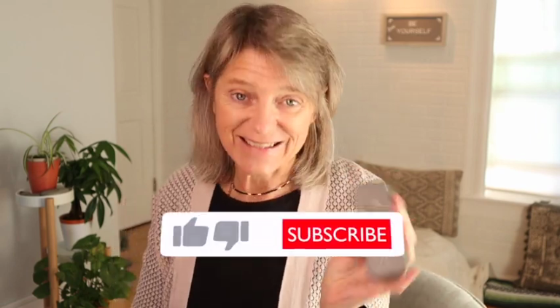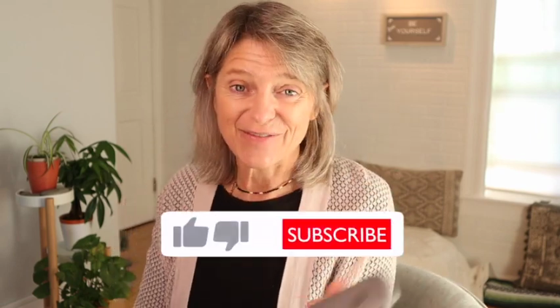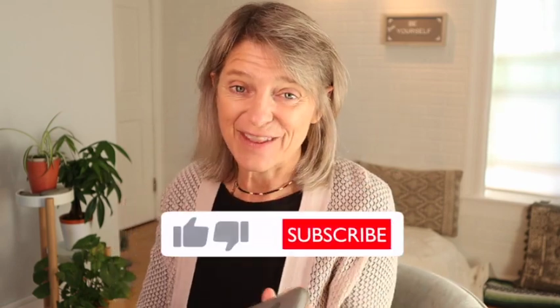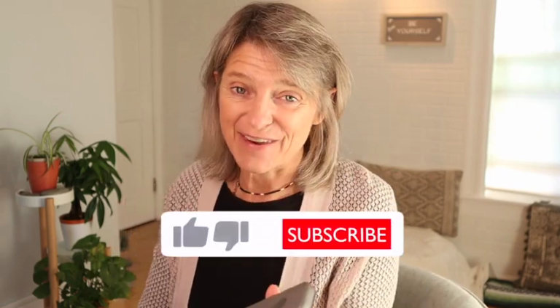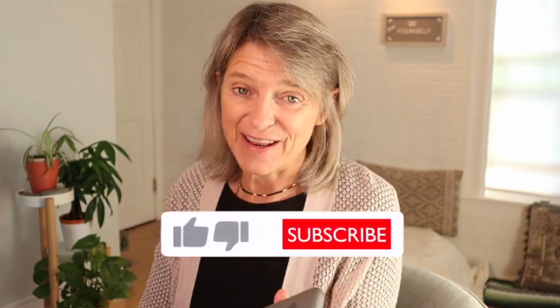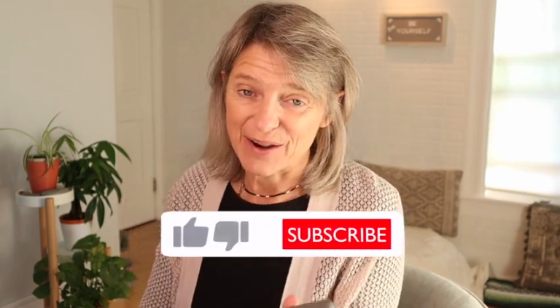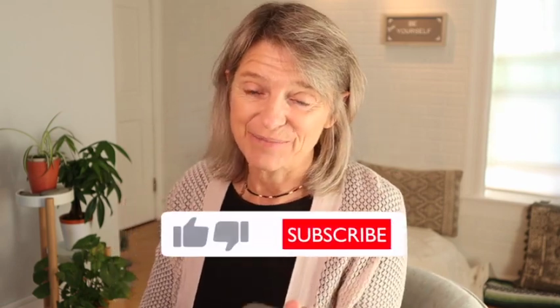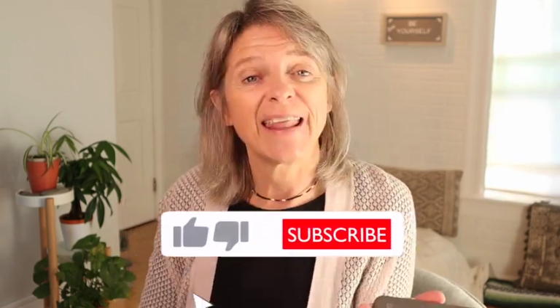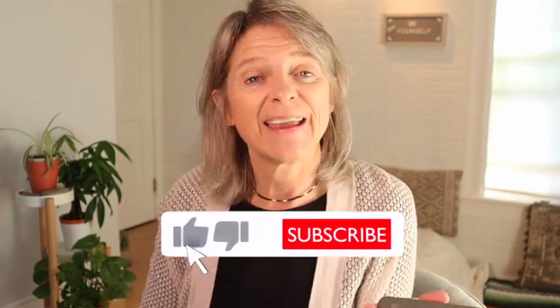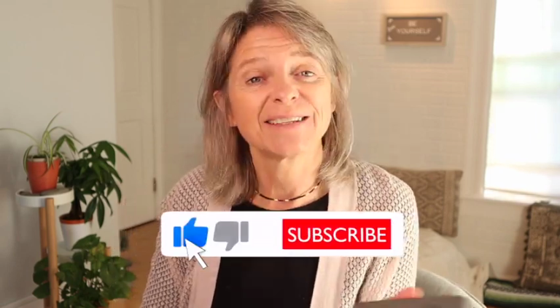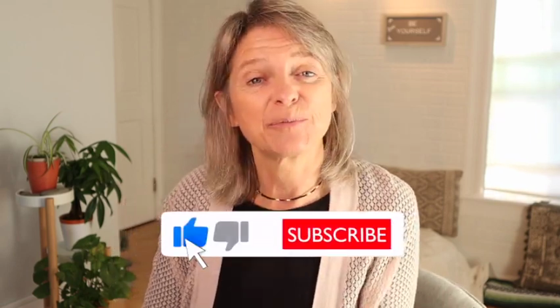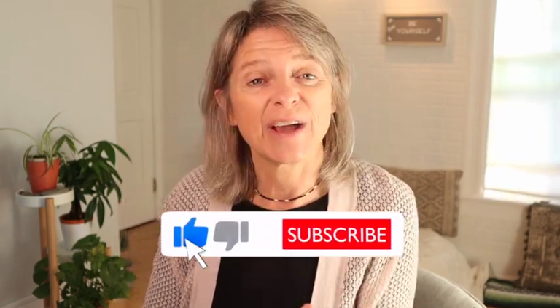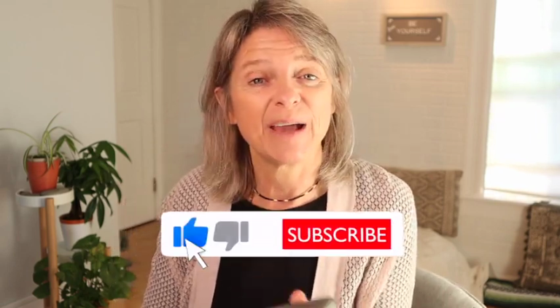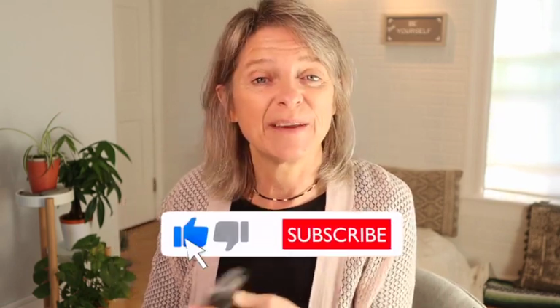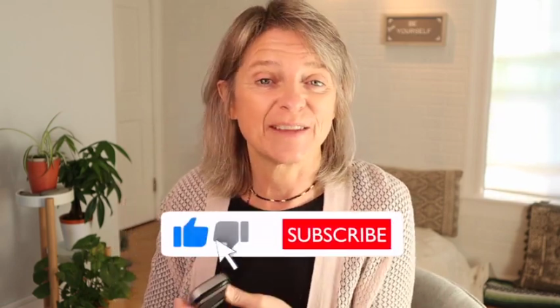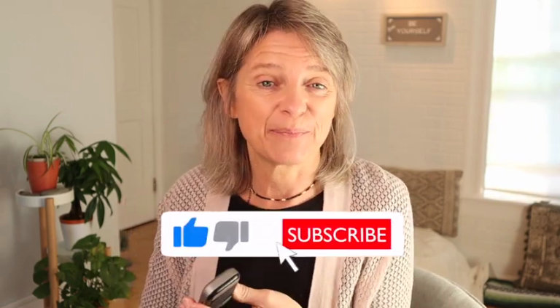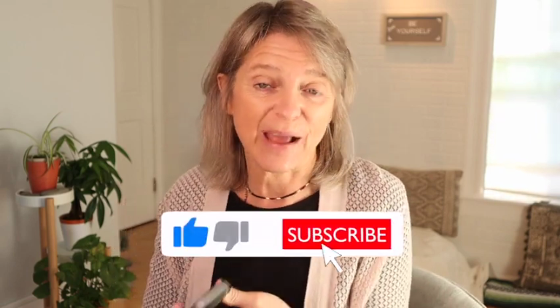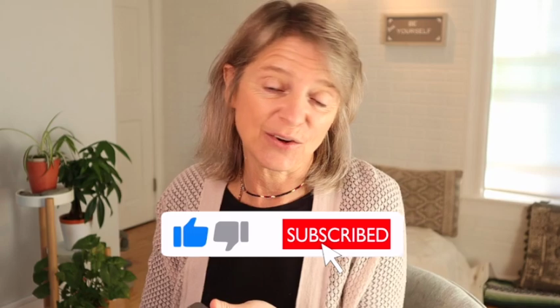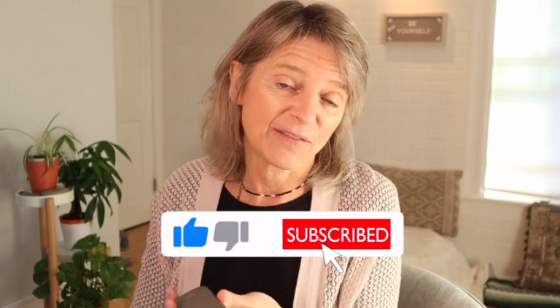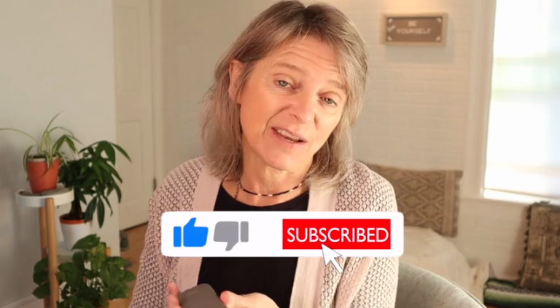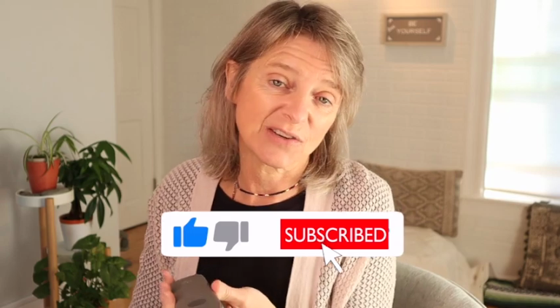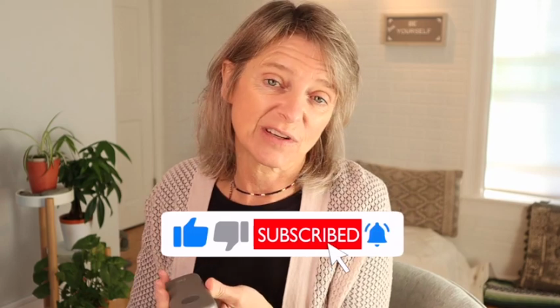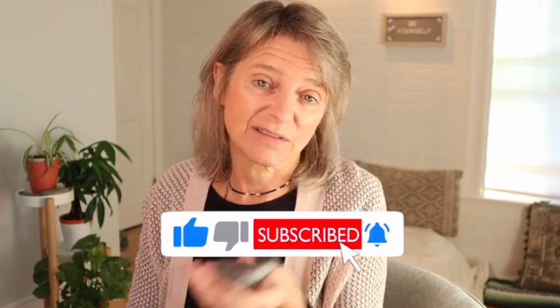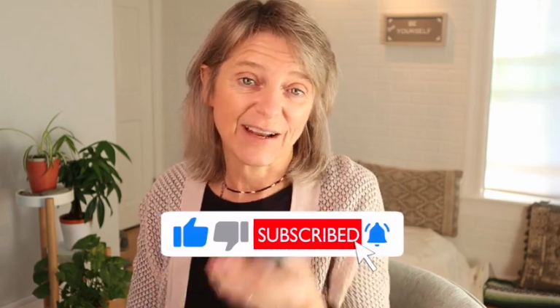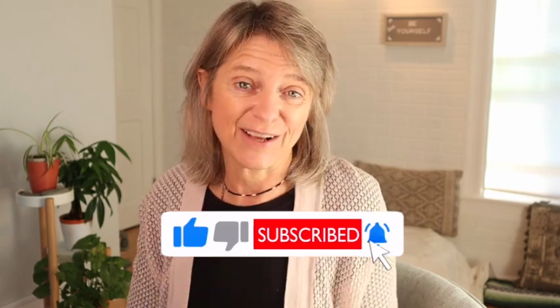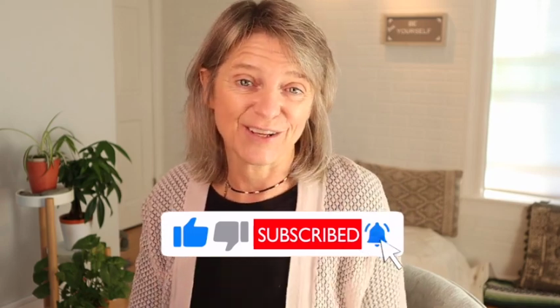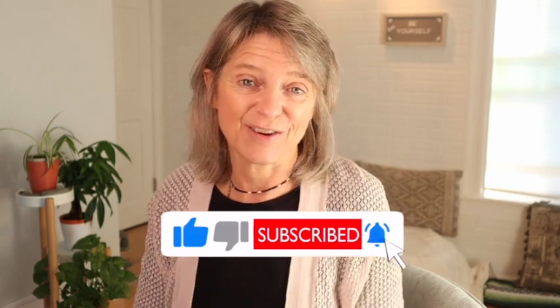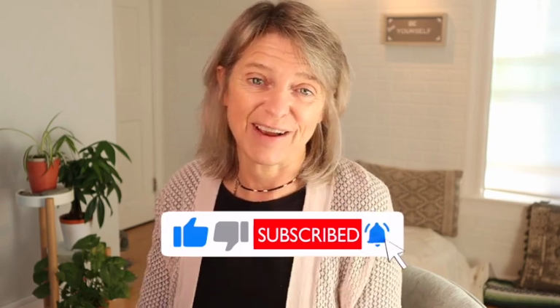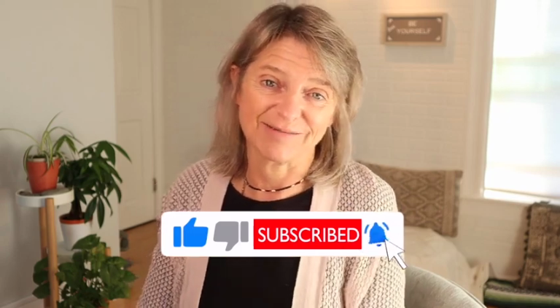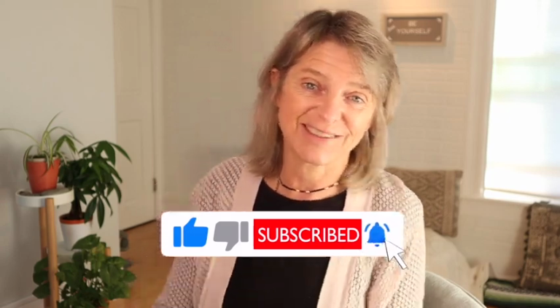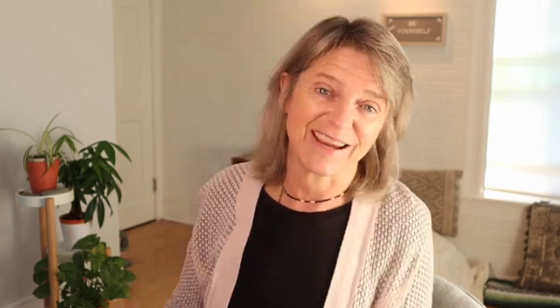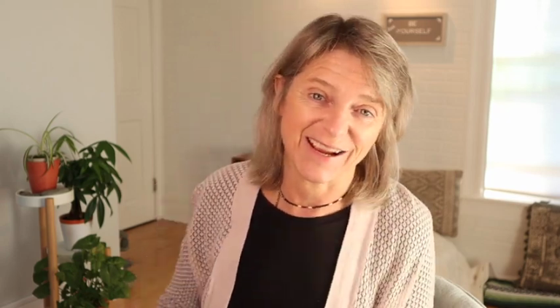That's it for the video. Like, subscribe, hit the bell notification, and I'll see you around. Take care.